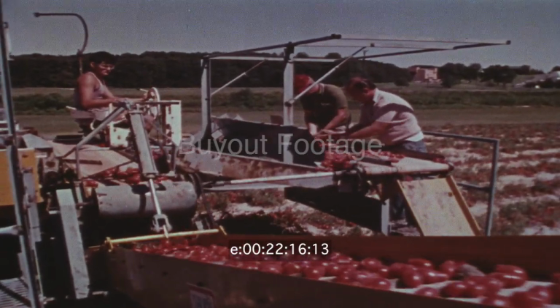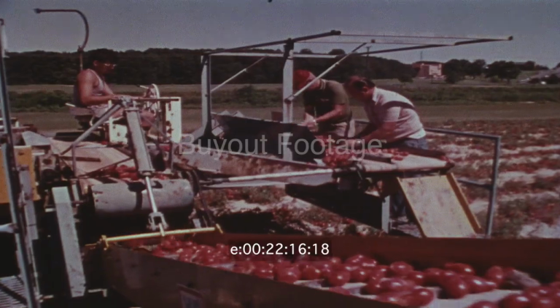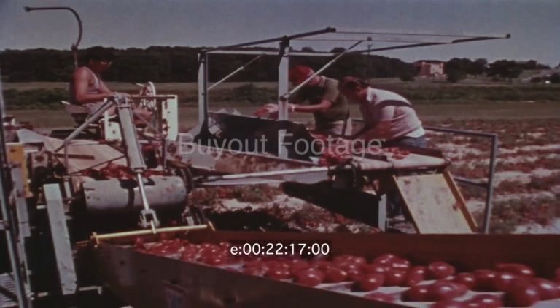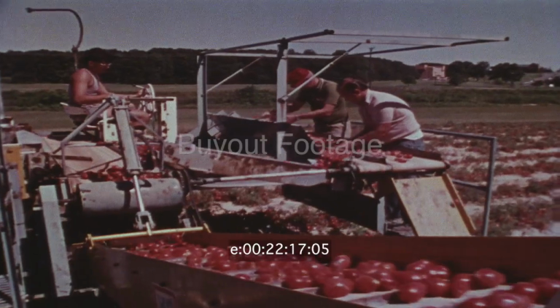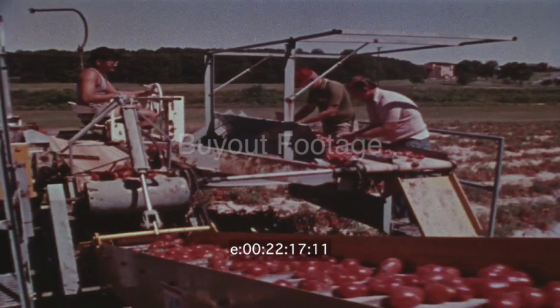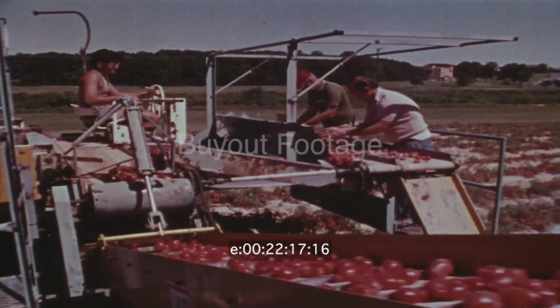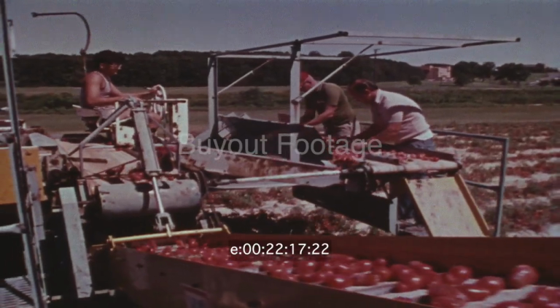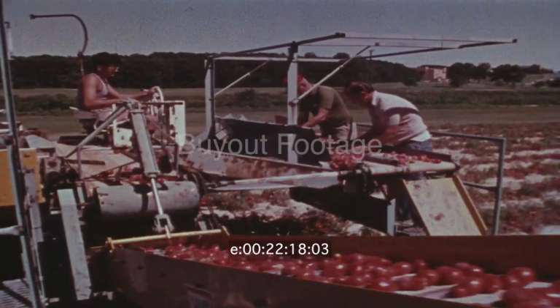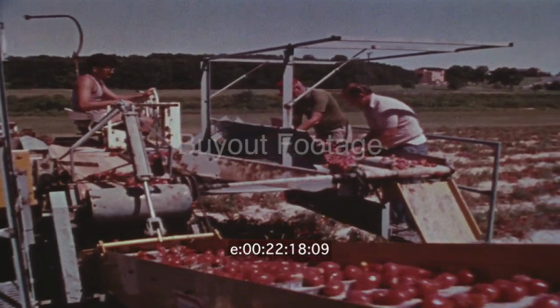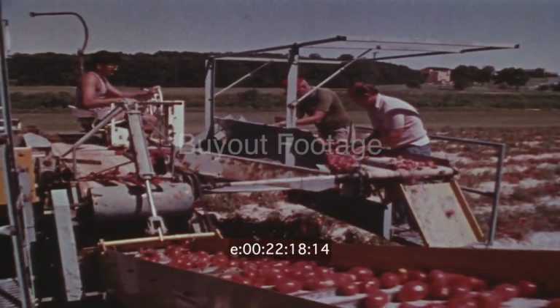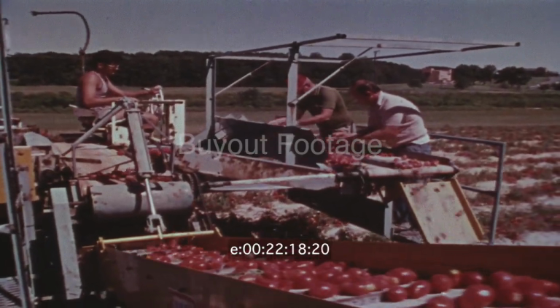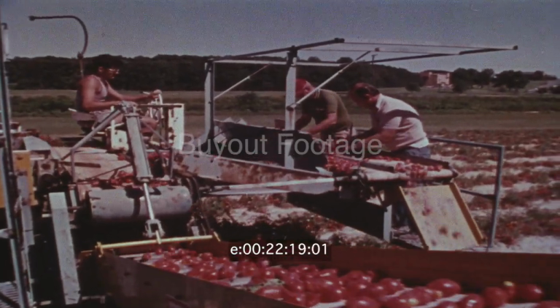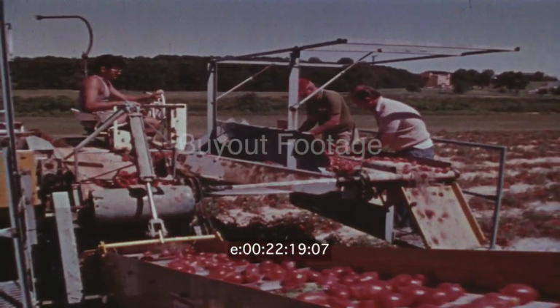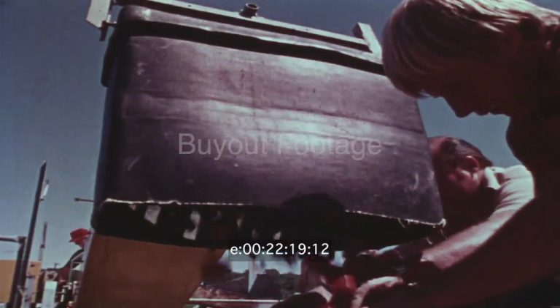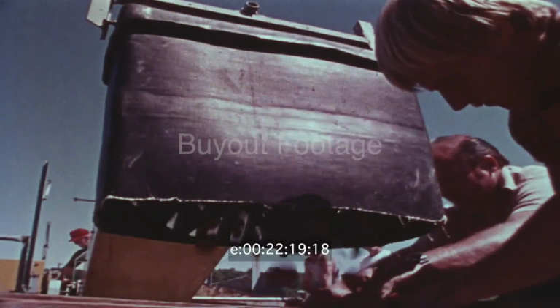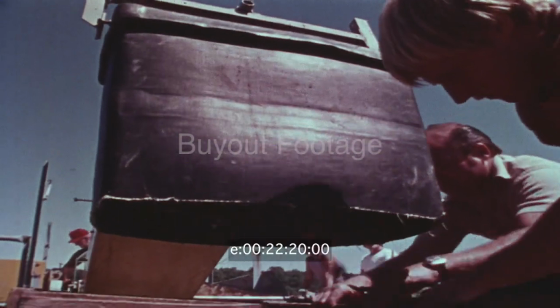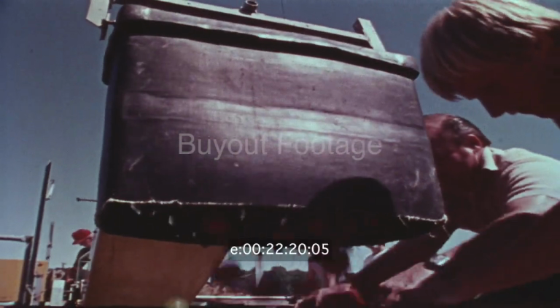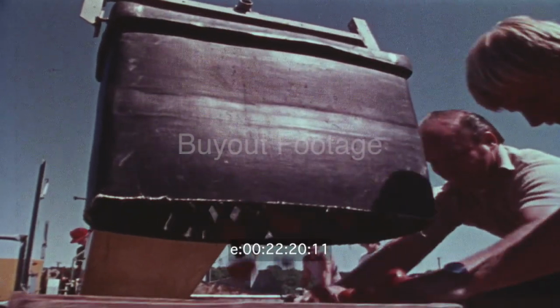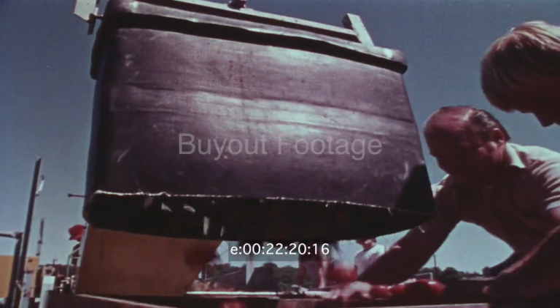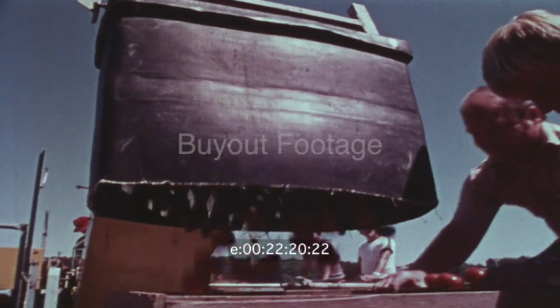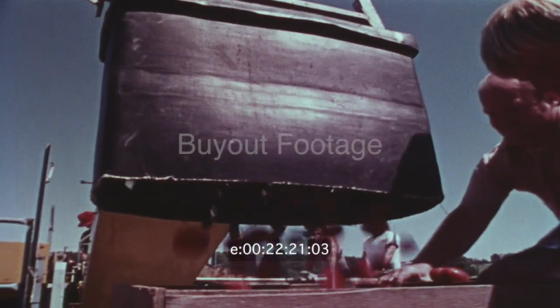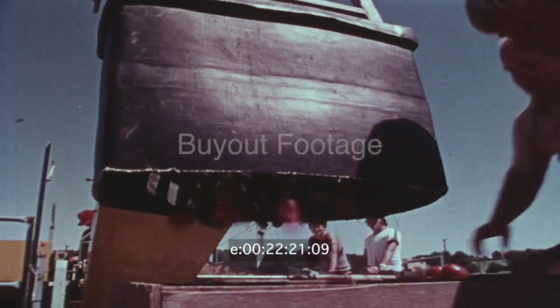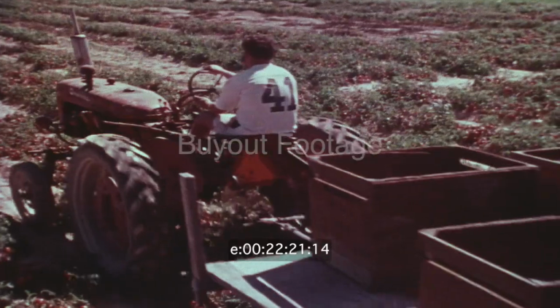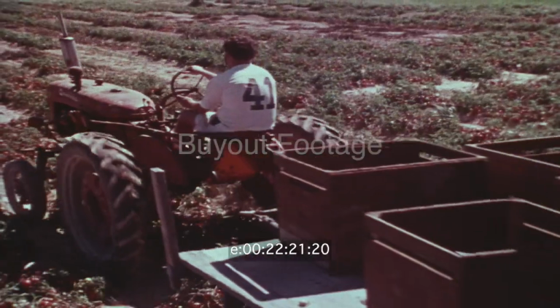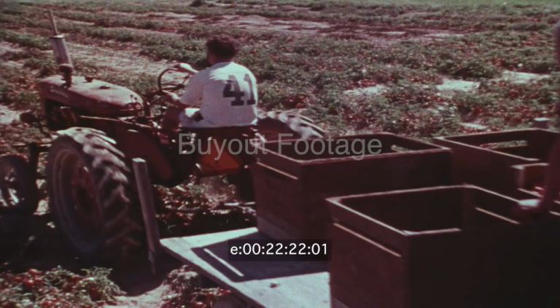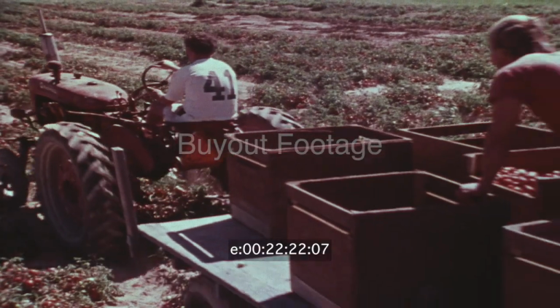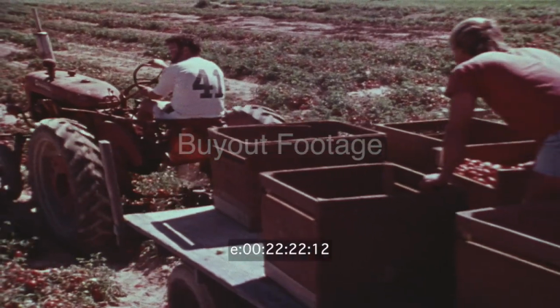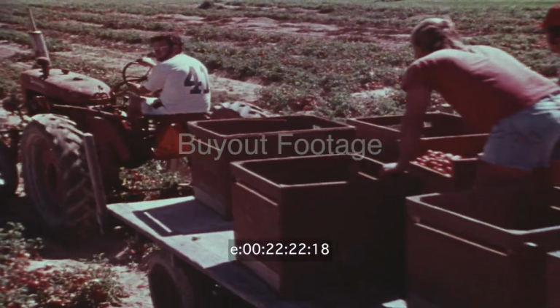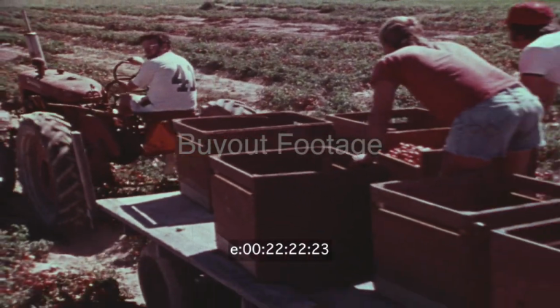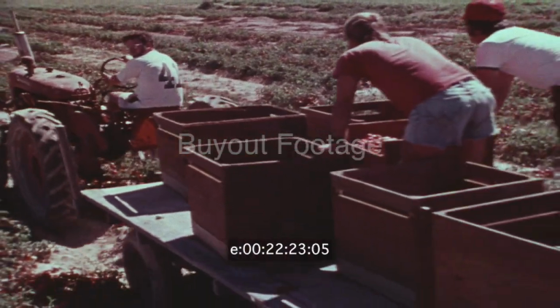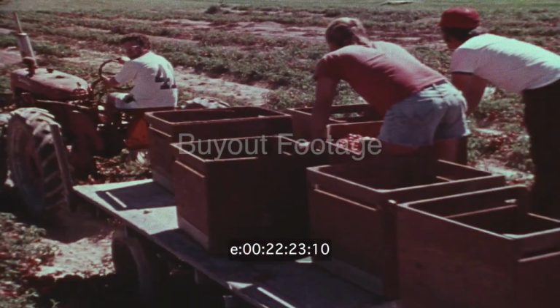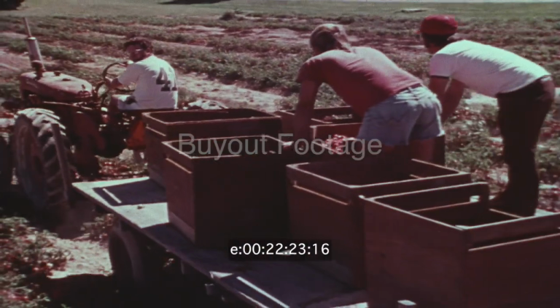Yields have increased five-fold. Seventy-five metric tons per hectare is not unusual. The one problem — not quite as tasty. The research continues.